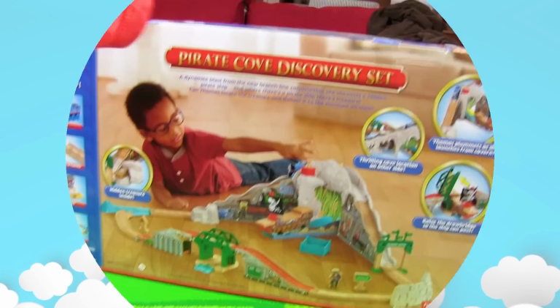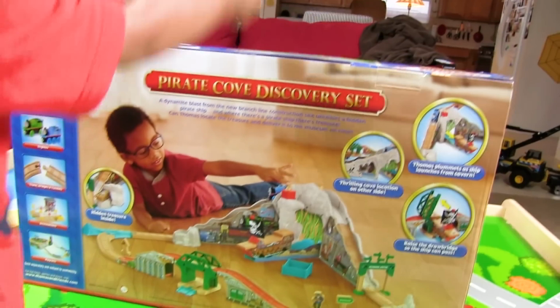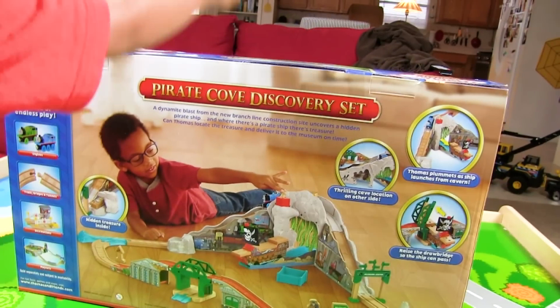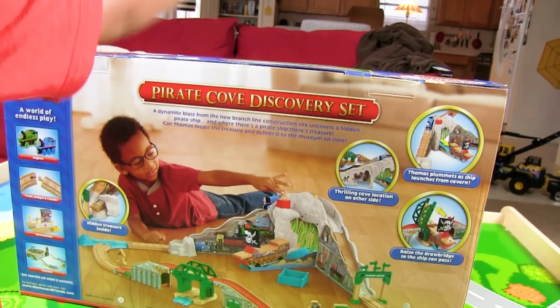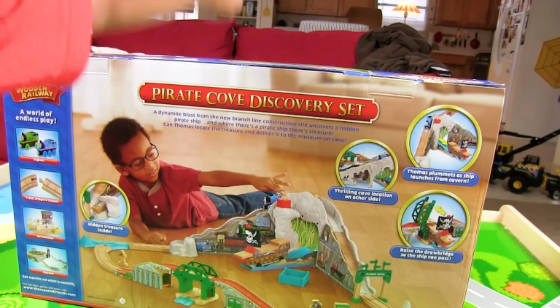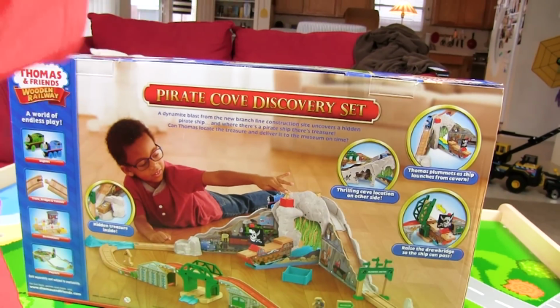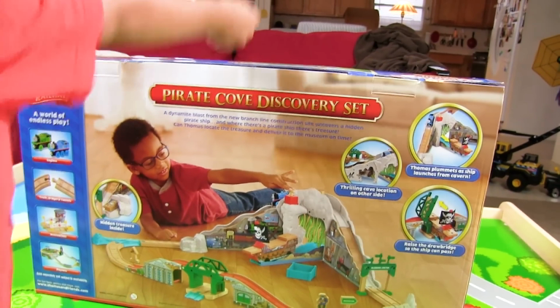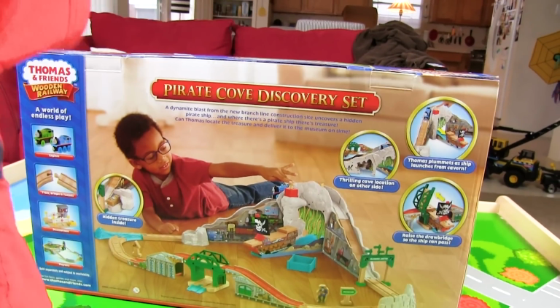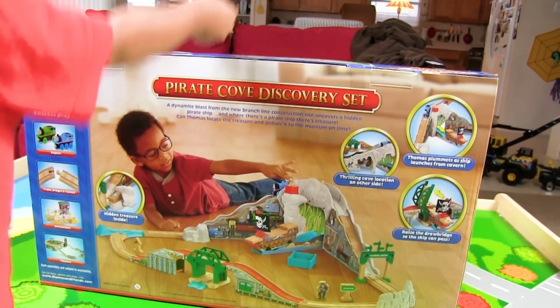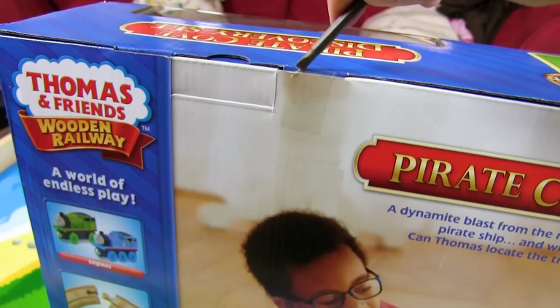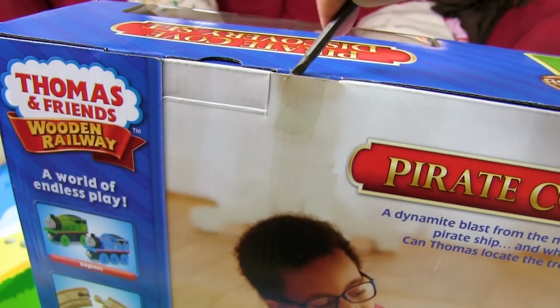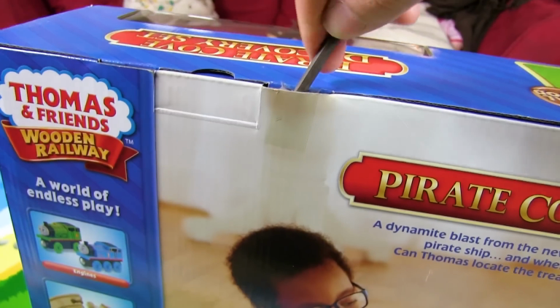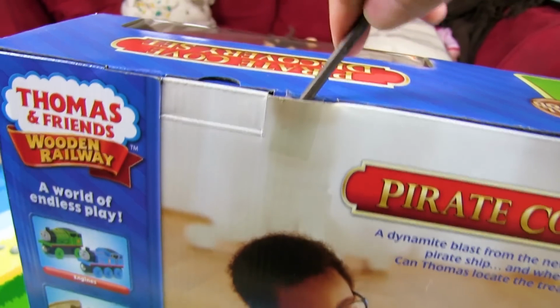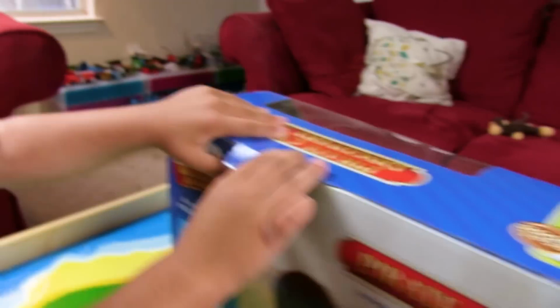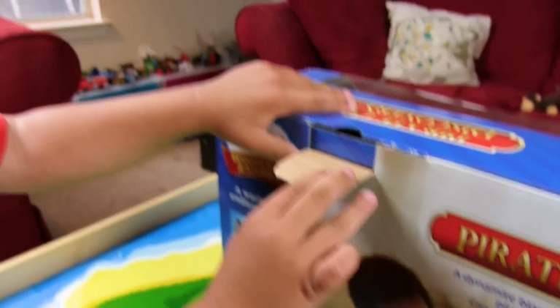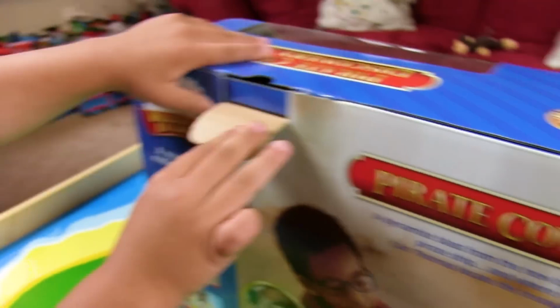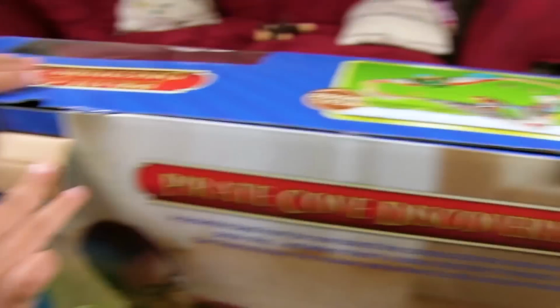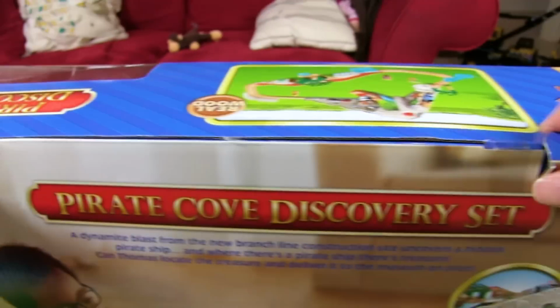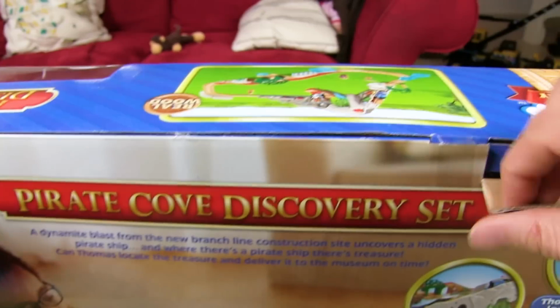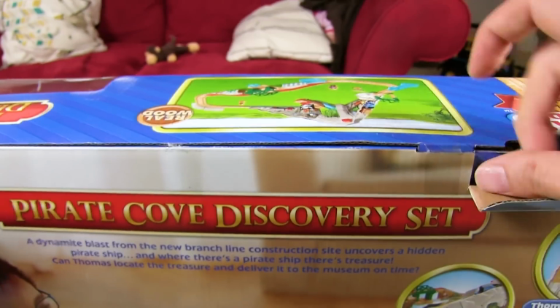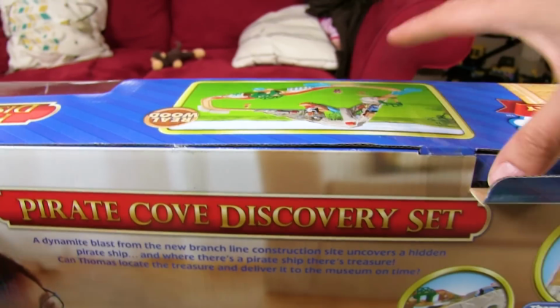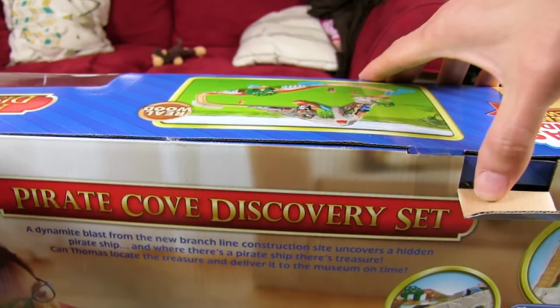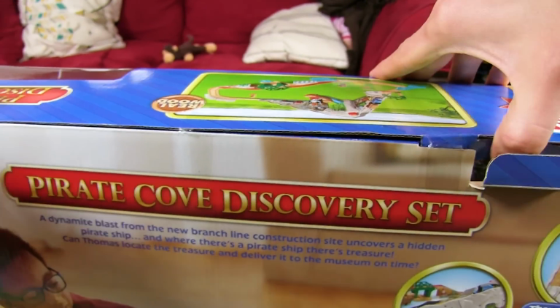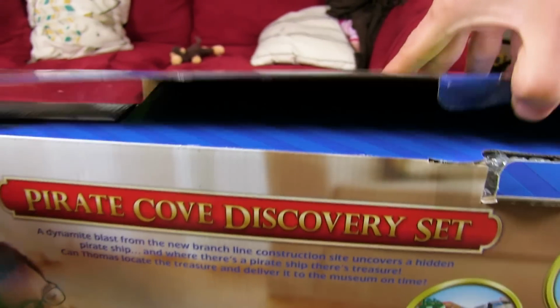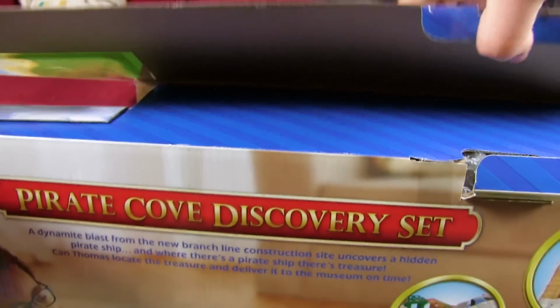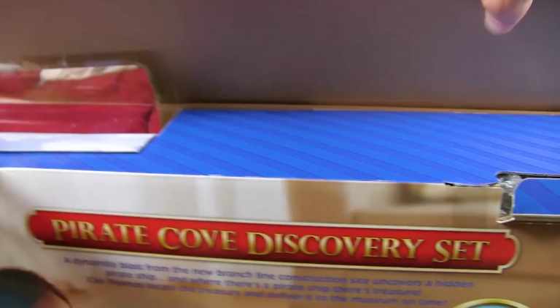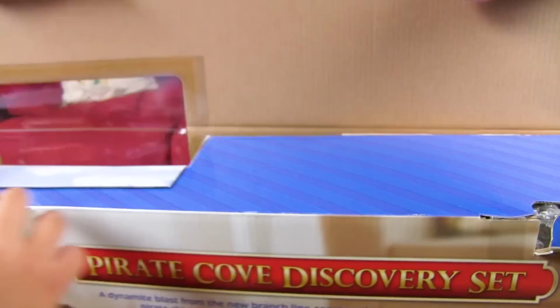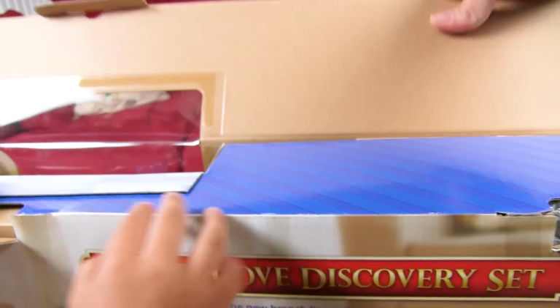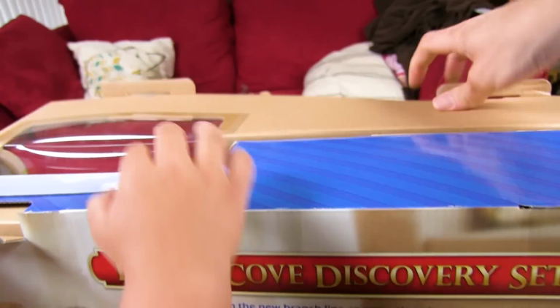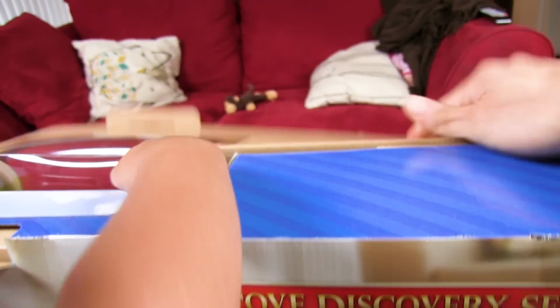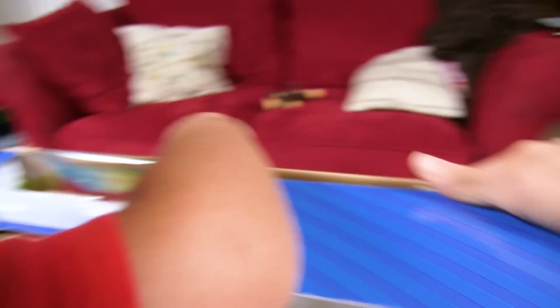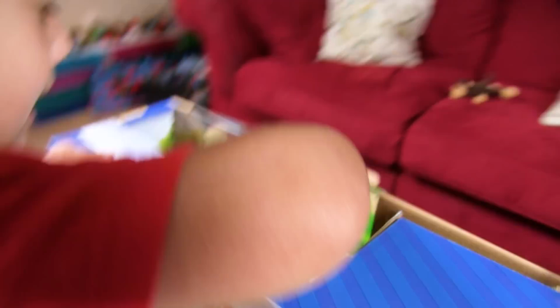Hulk smash! Let's open this guy. Yeah, you got it. Alright, let's try to pull it open. Oh, we got it!